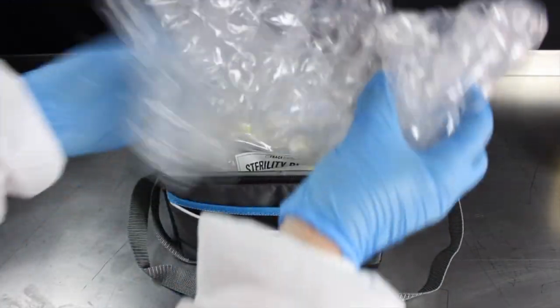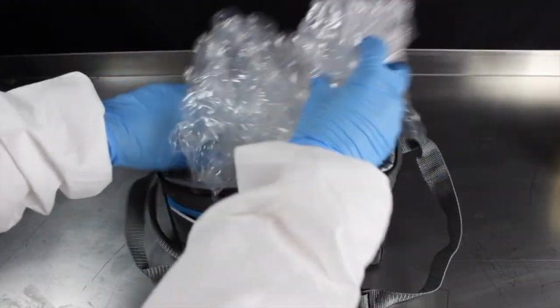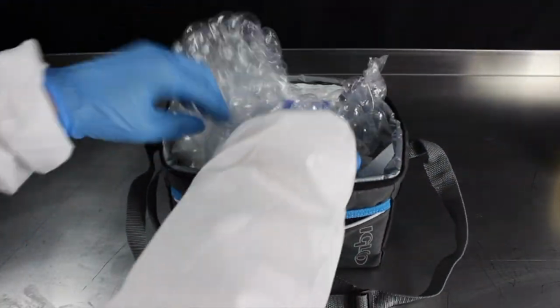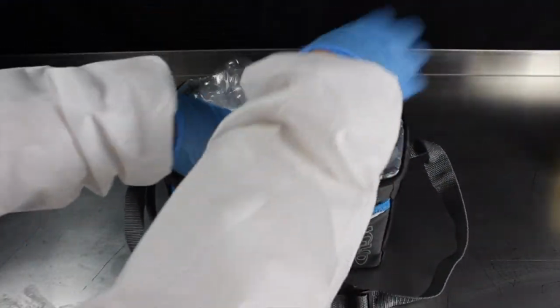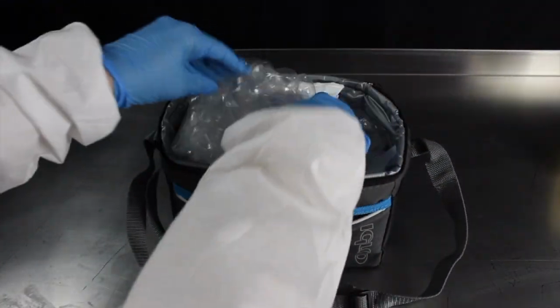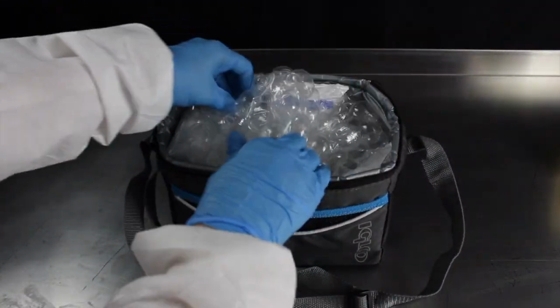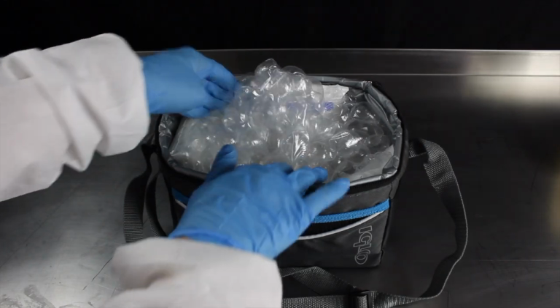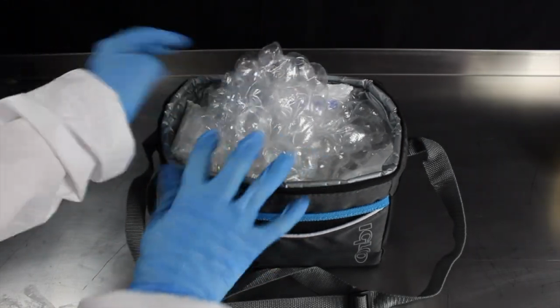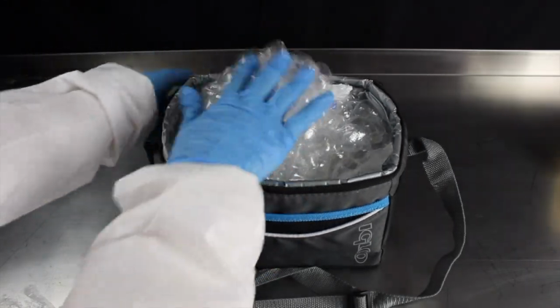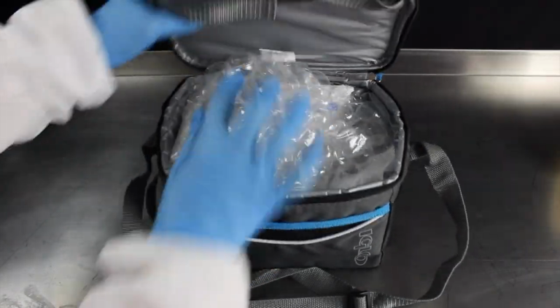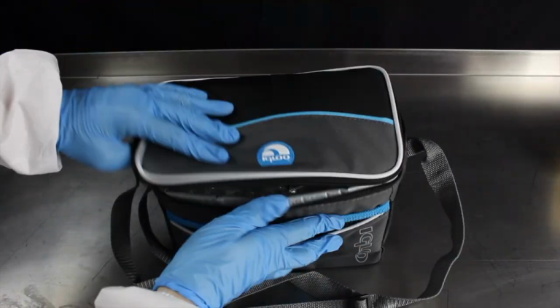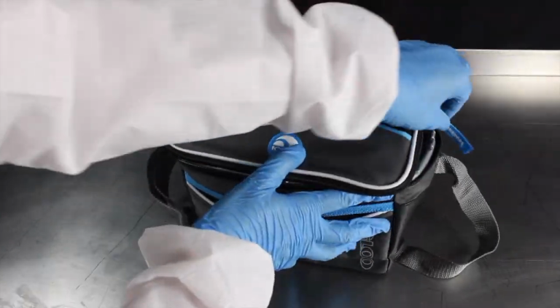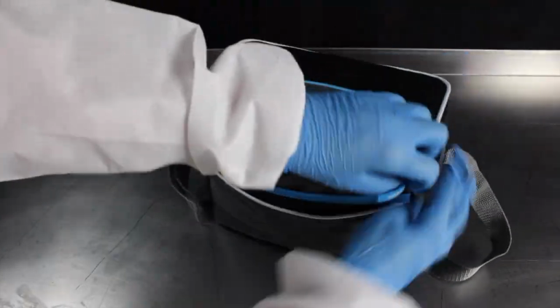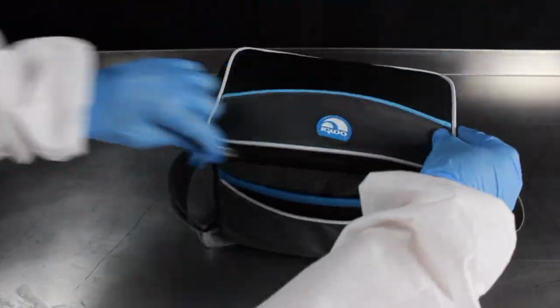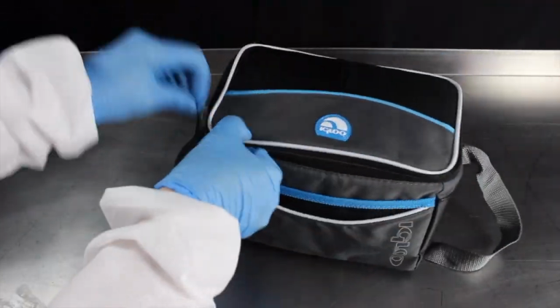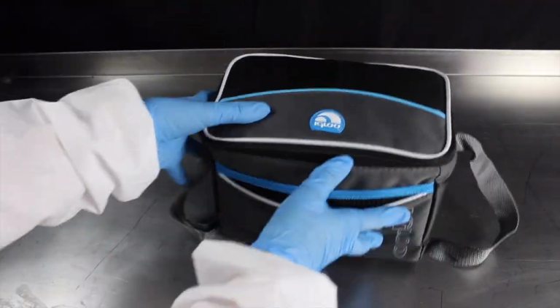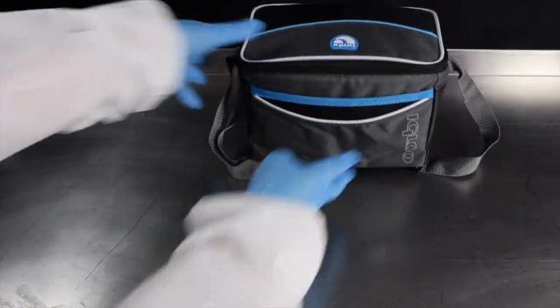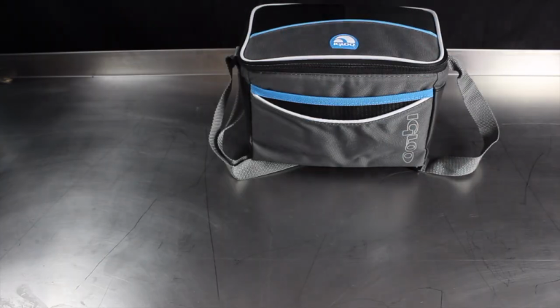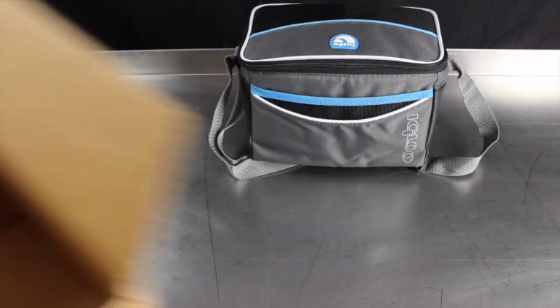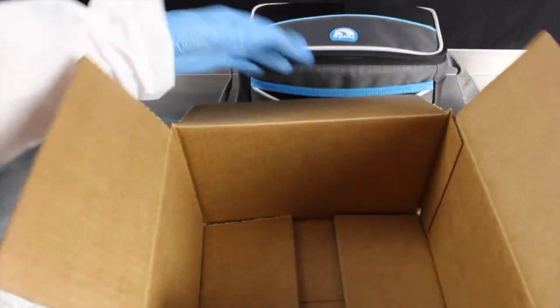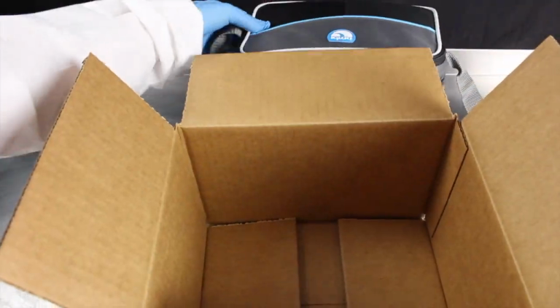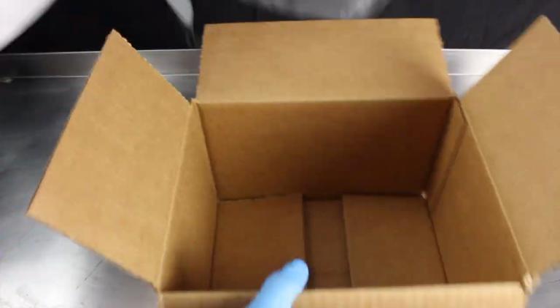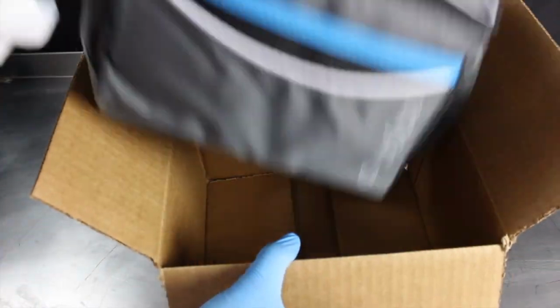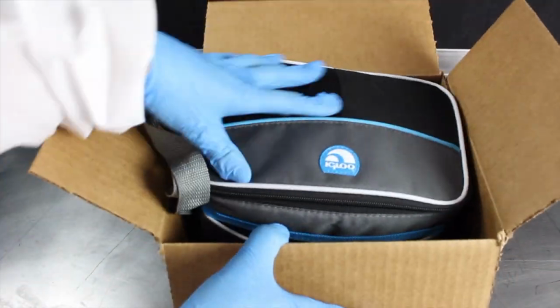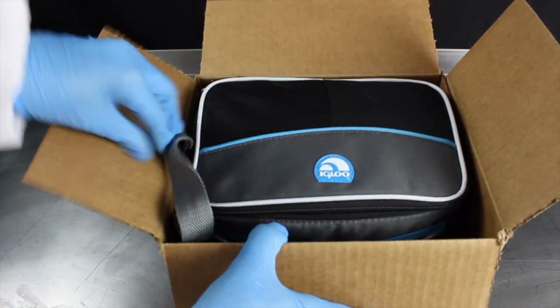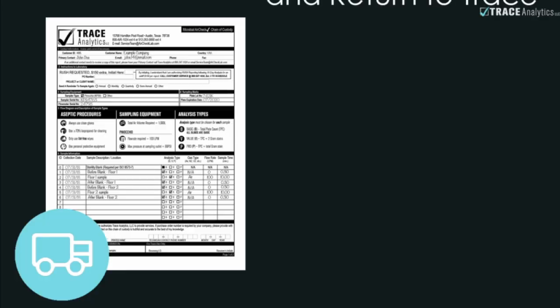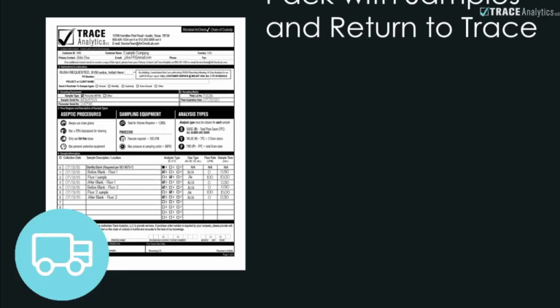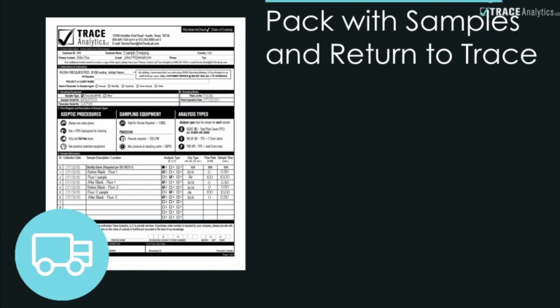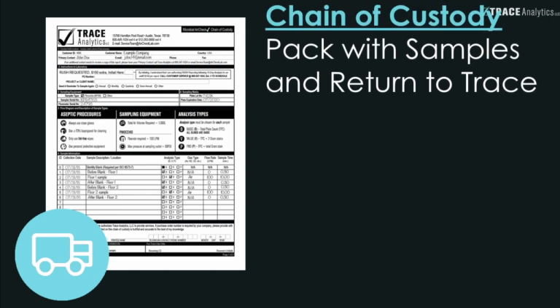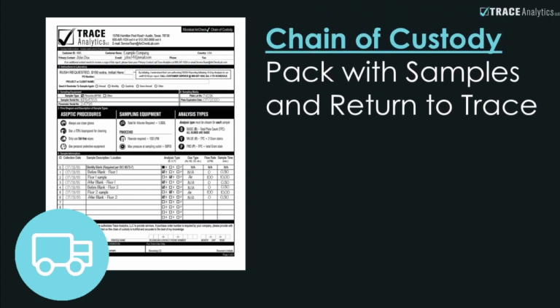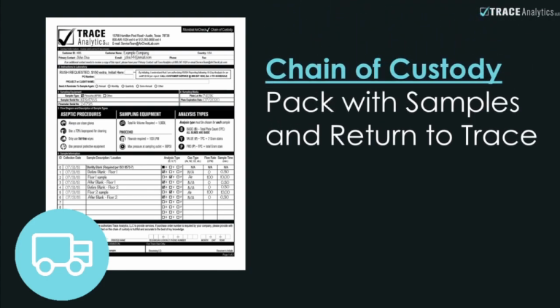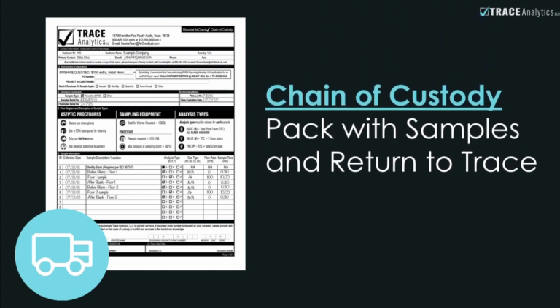Seal the insulated cooler and place it into the small box. Before closing the box, insert your chain of custody into the sleeve.